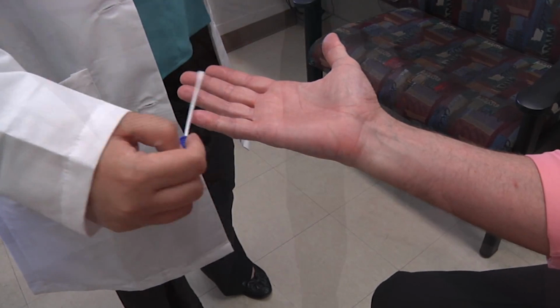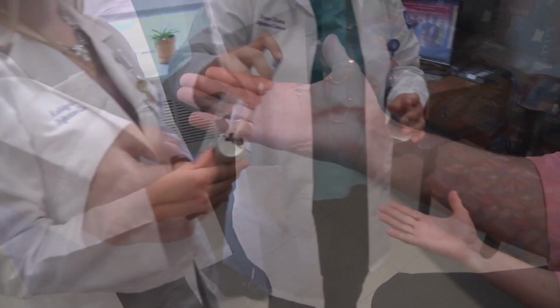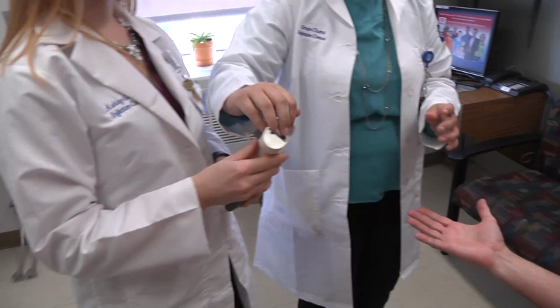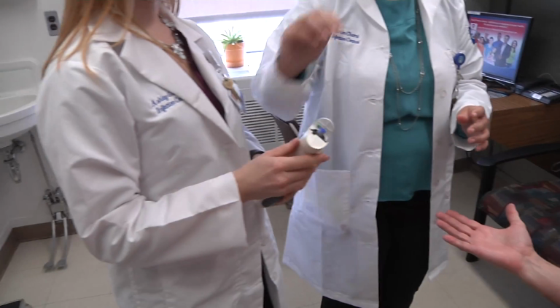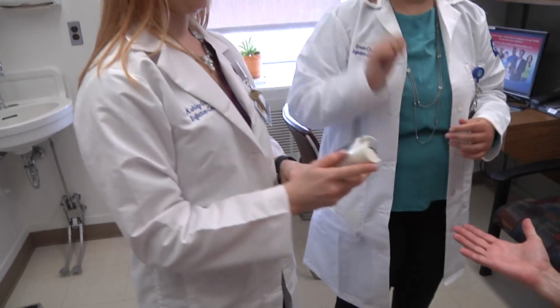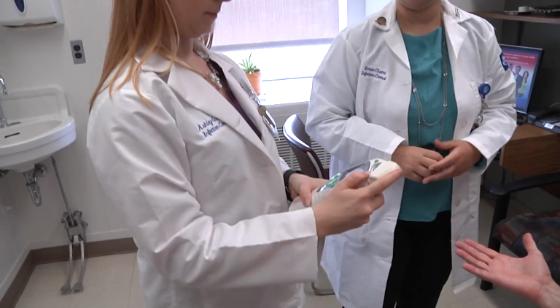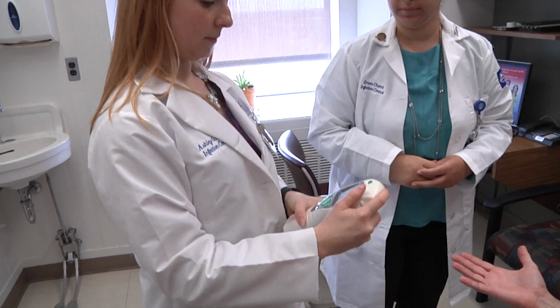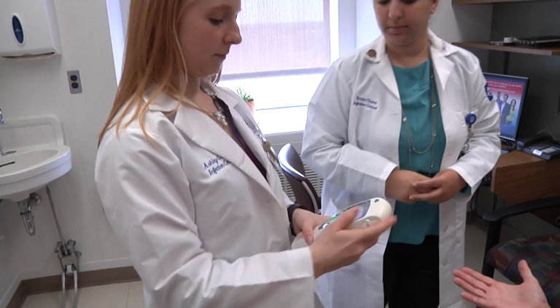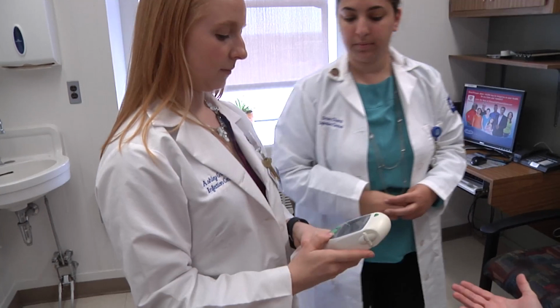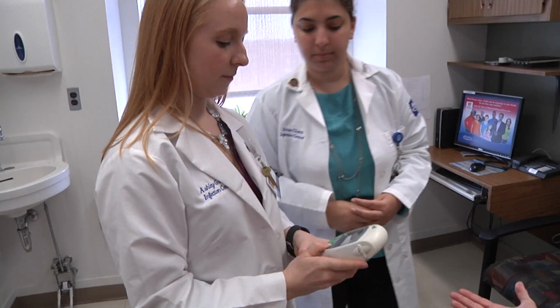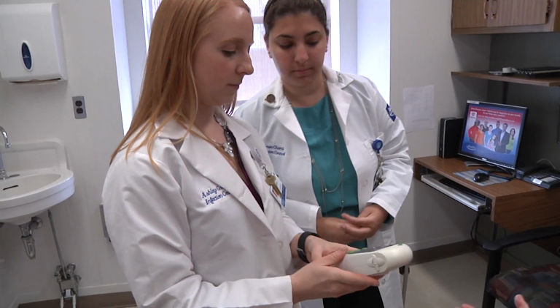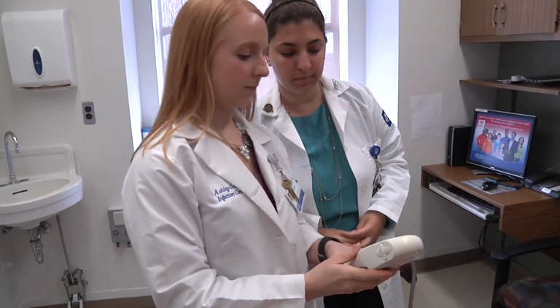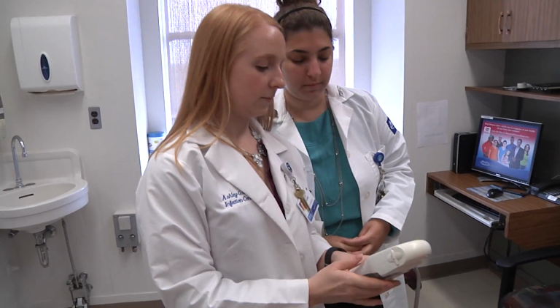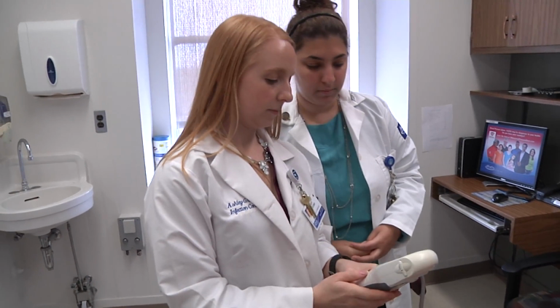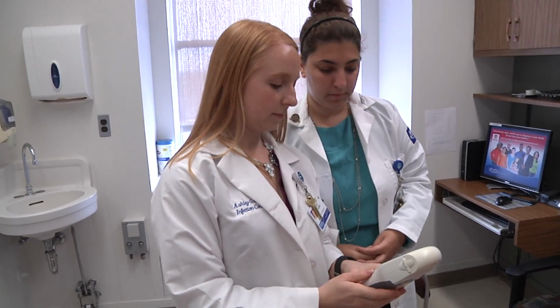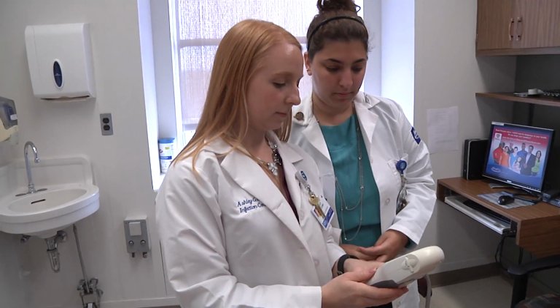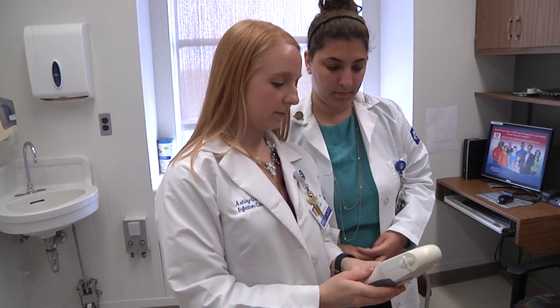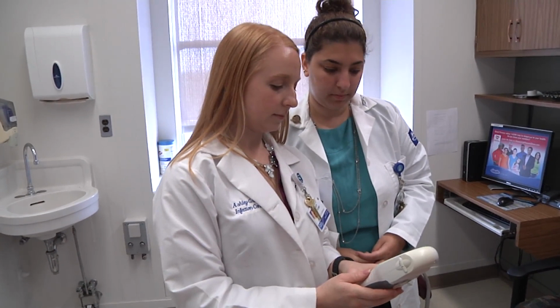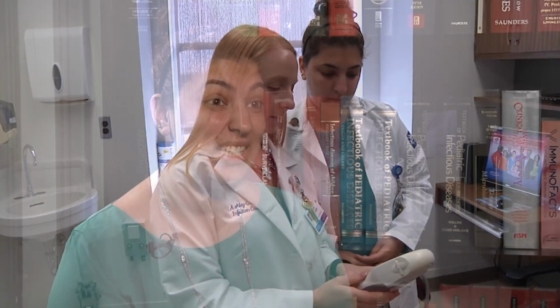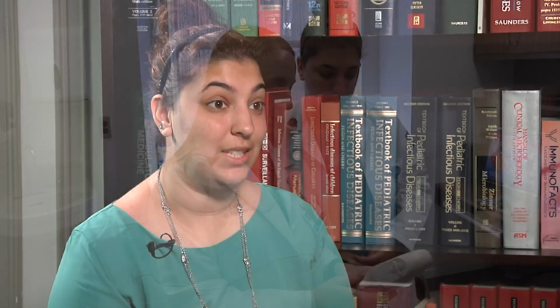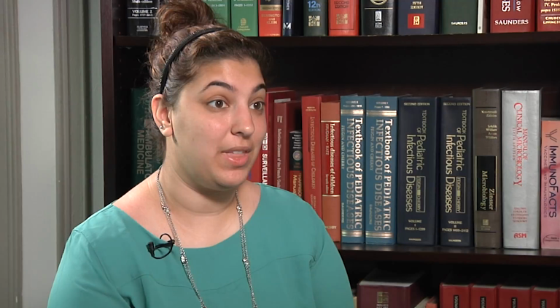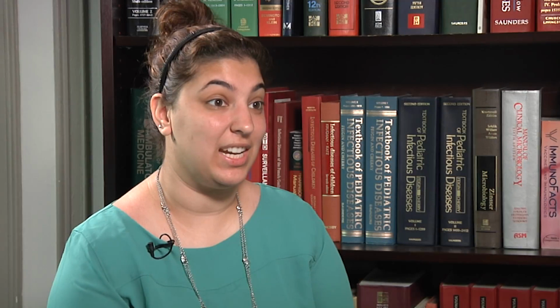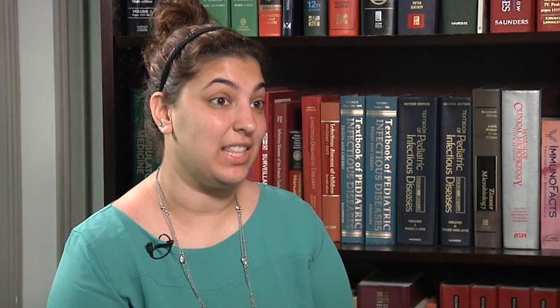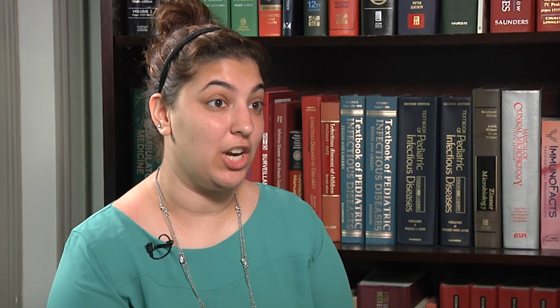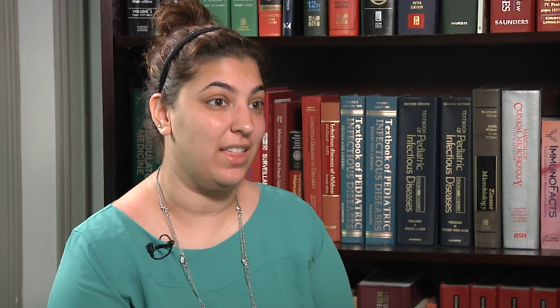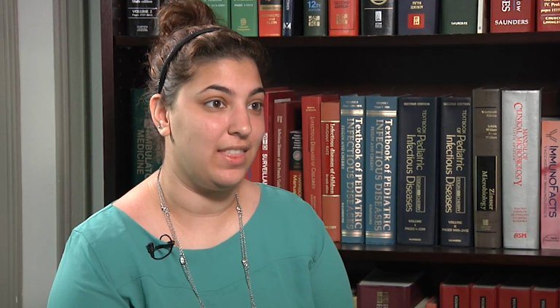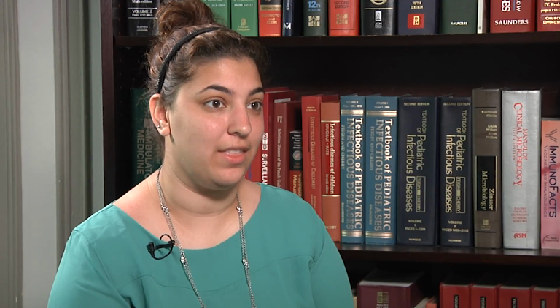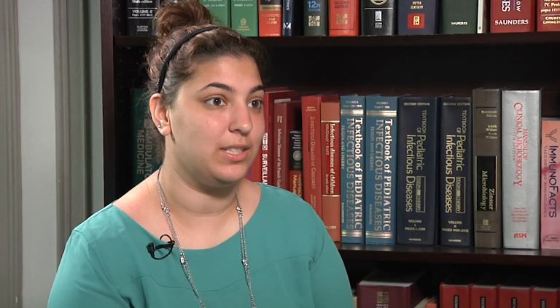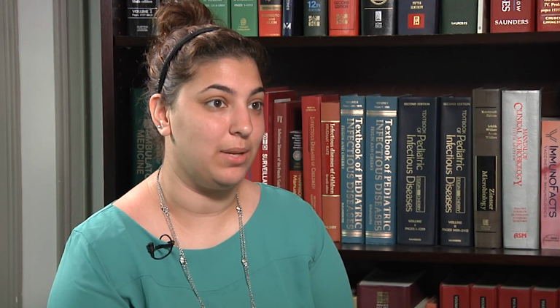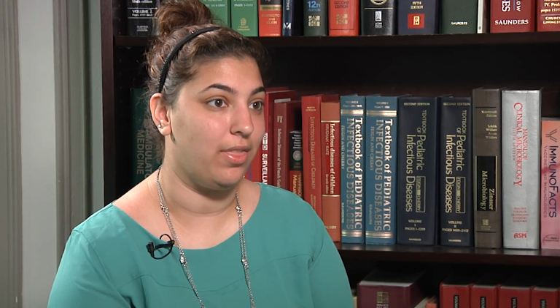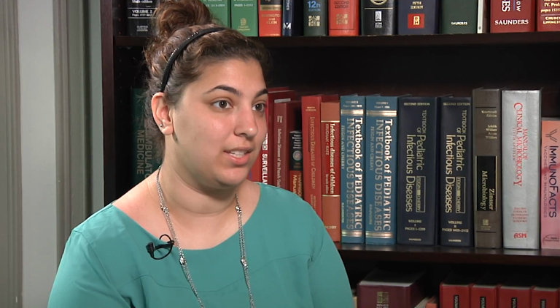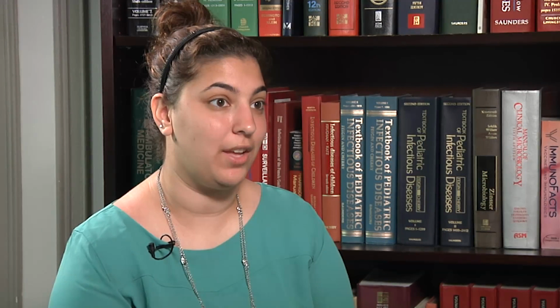I think our take-home message was that a picture speaks a thousand words, and even though you might not see something, it is there. I think this study really brought that to life.